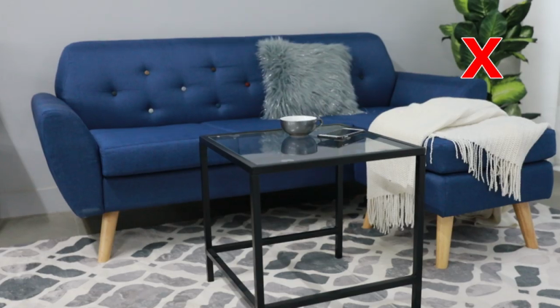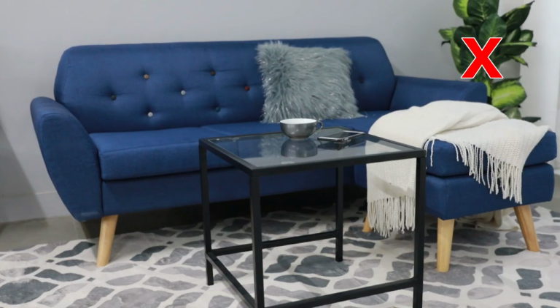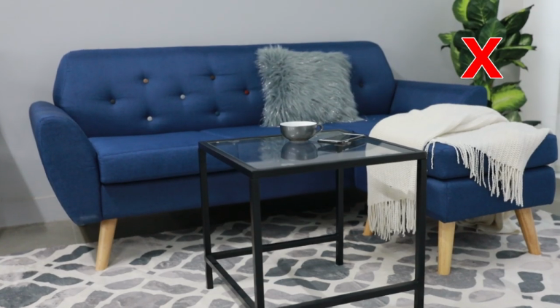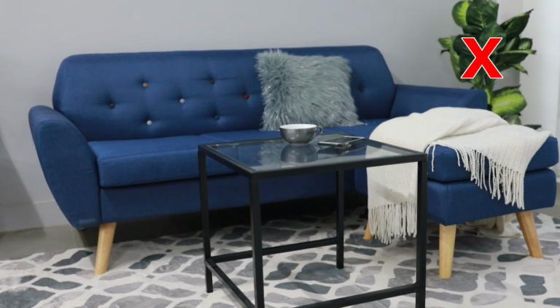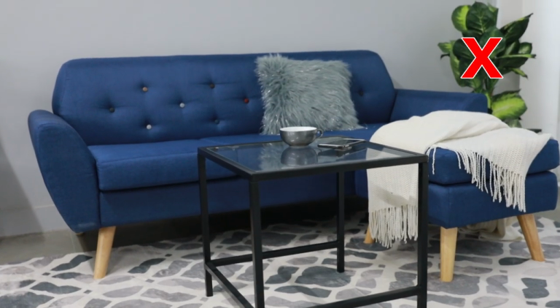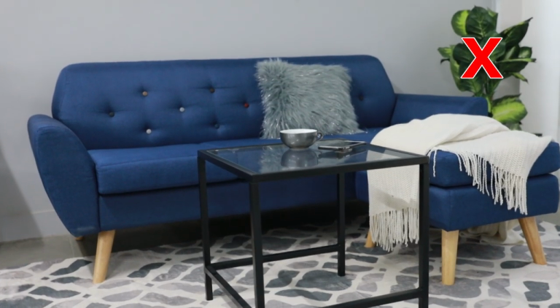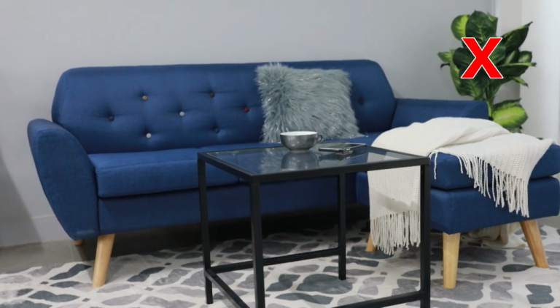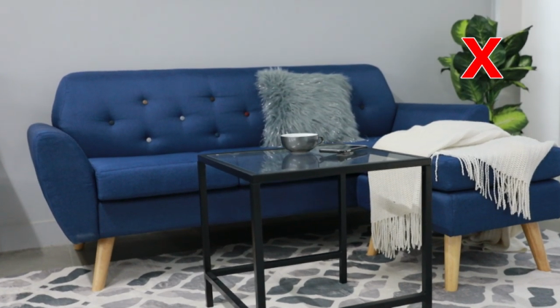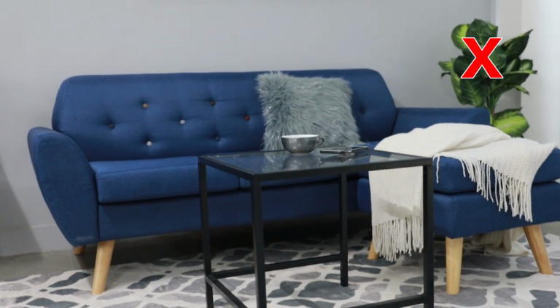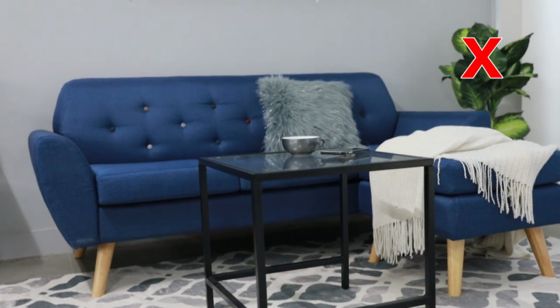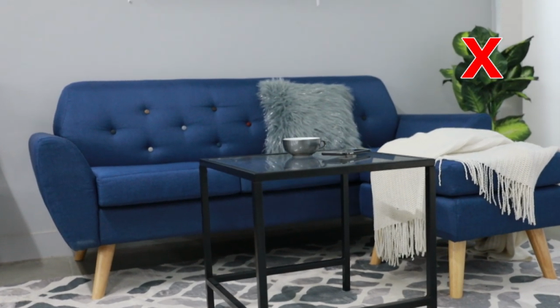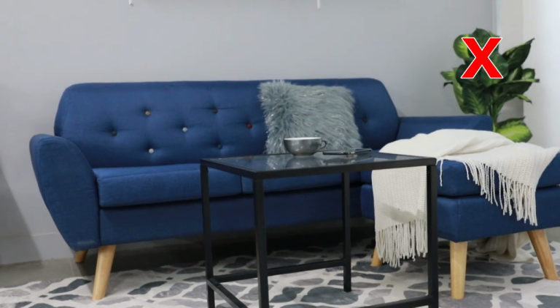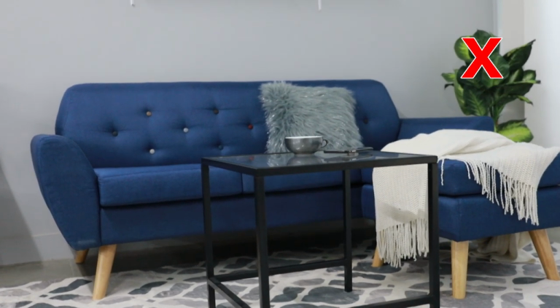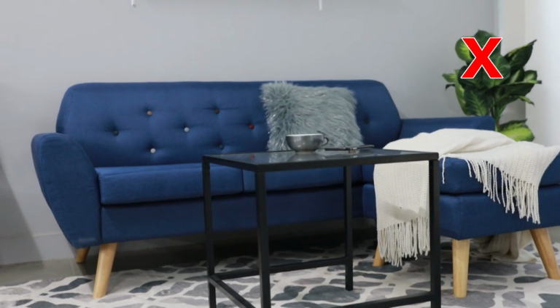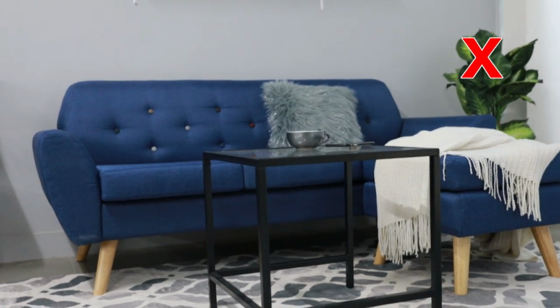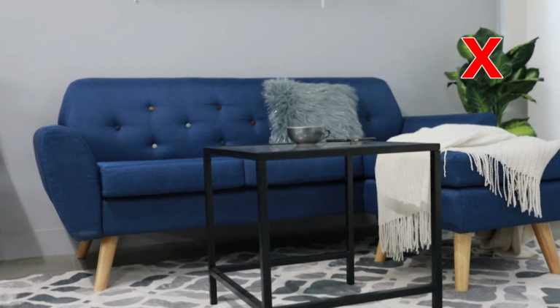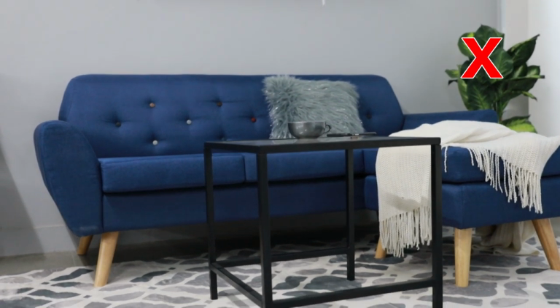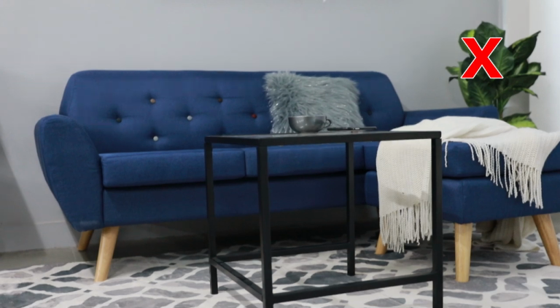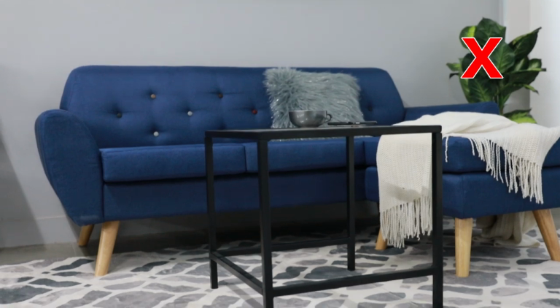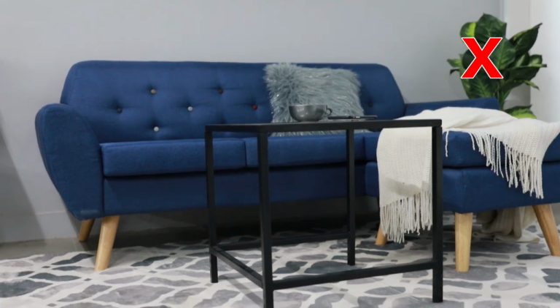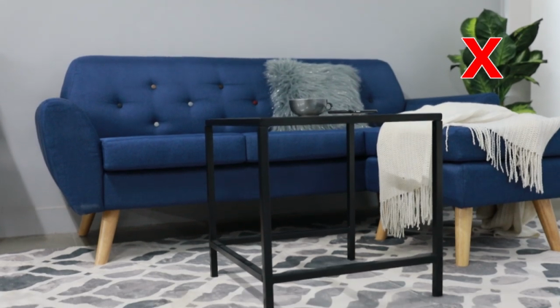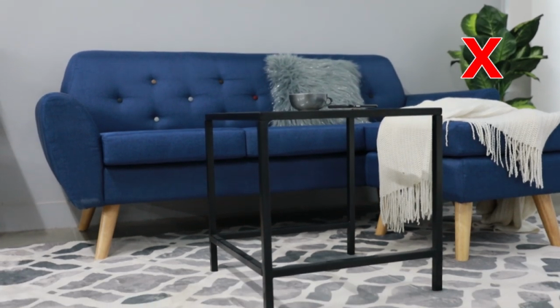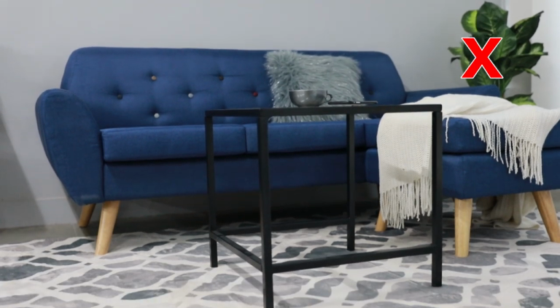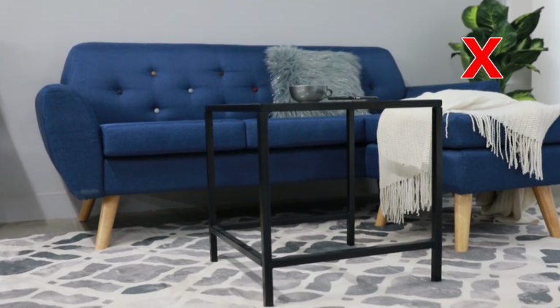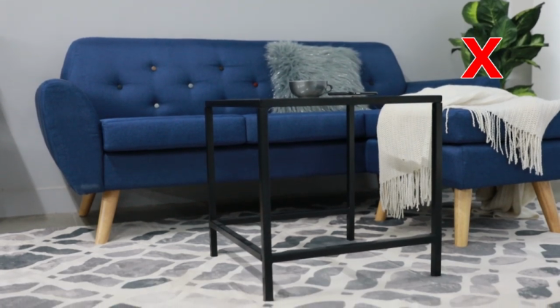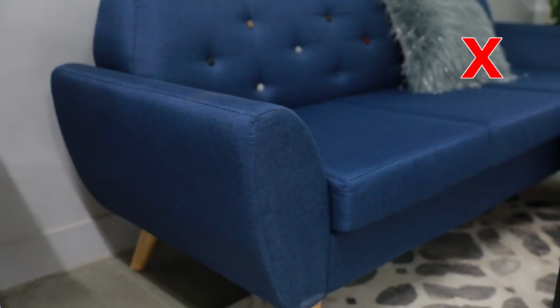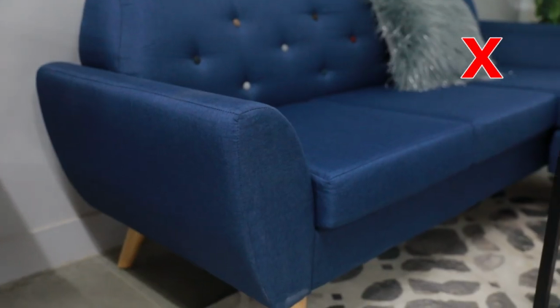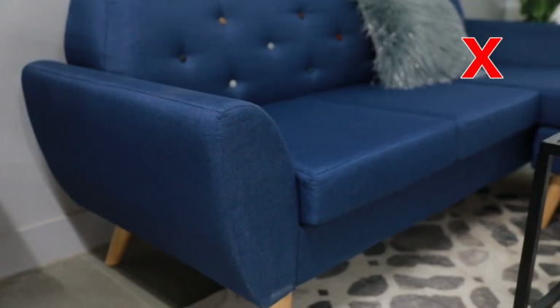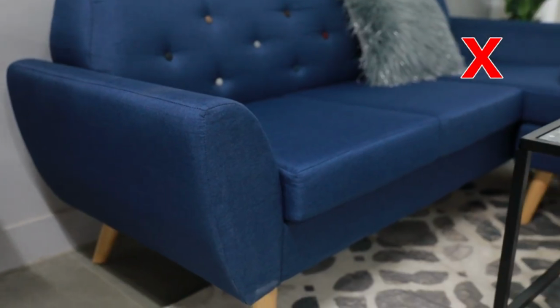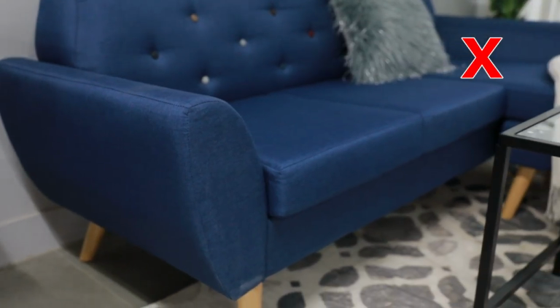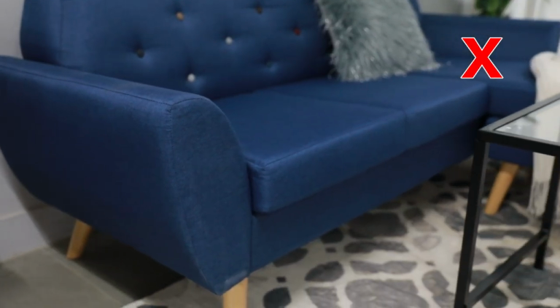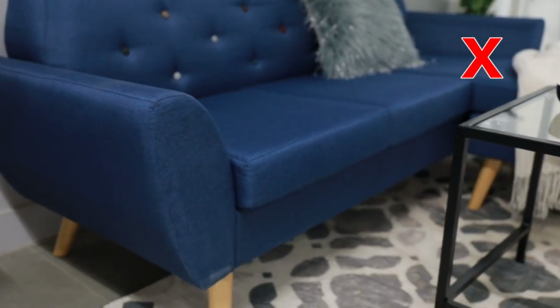On the other hand, when you get a tall coffee table and you place decor on top, it blocks your view.